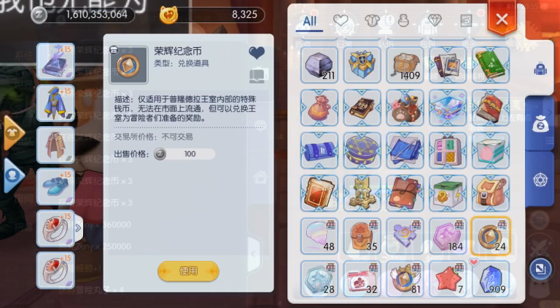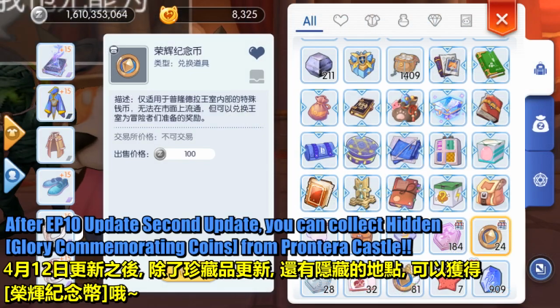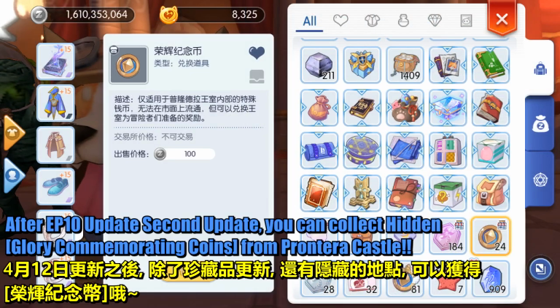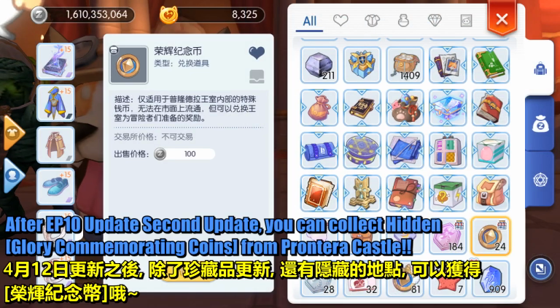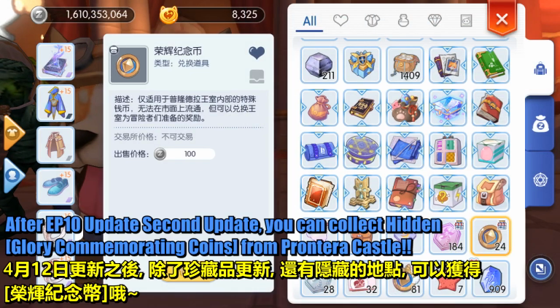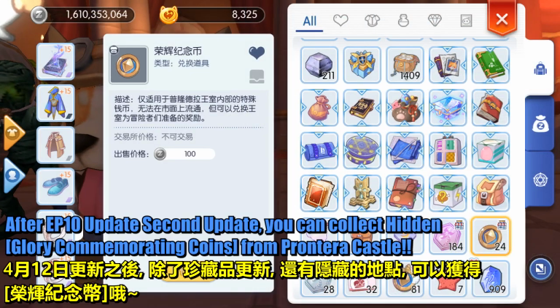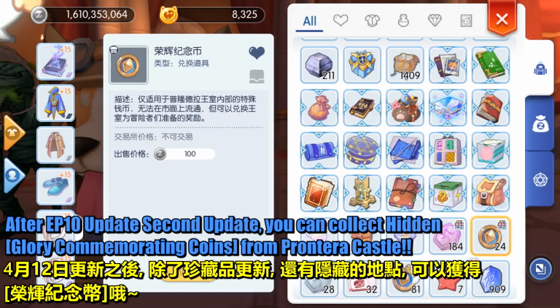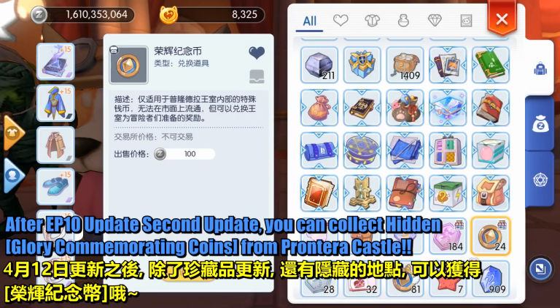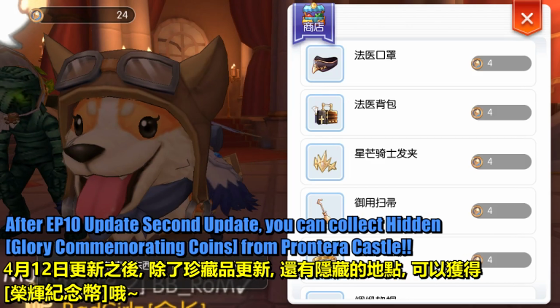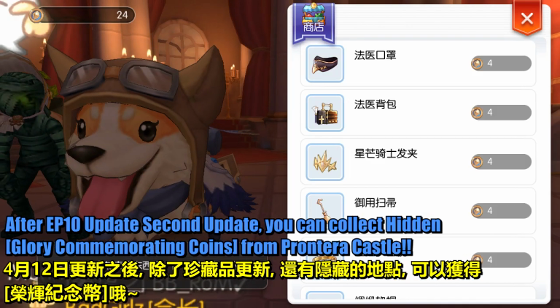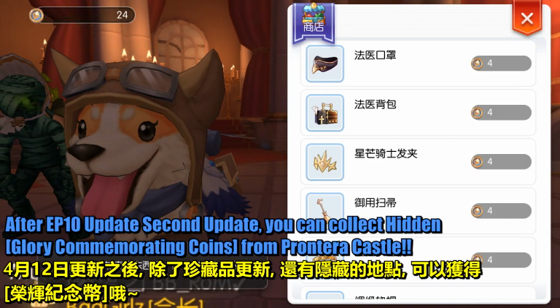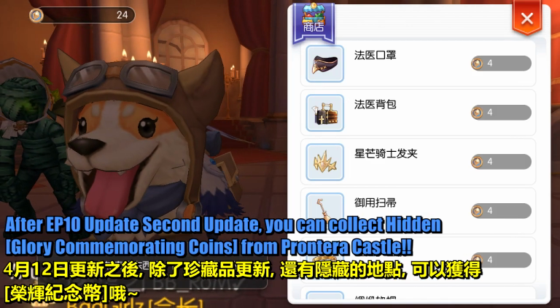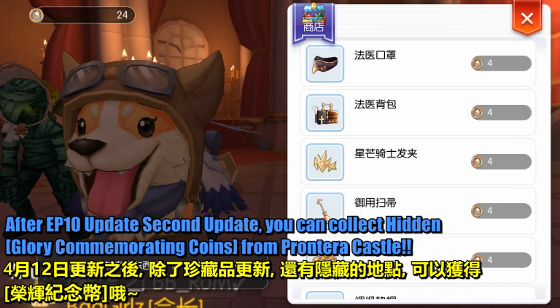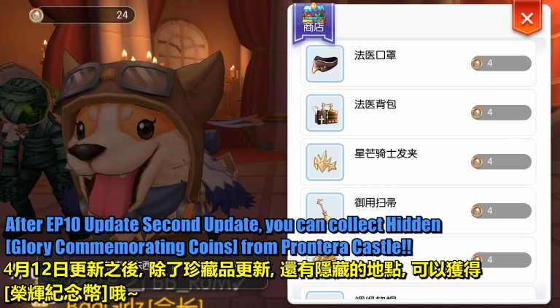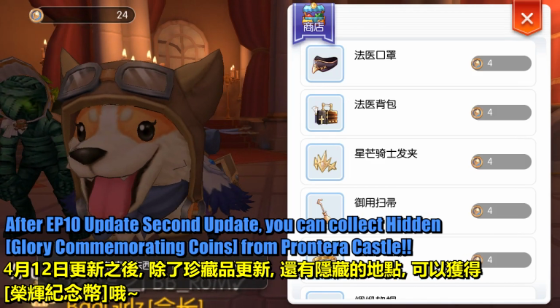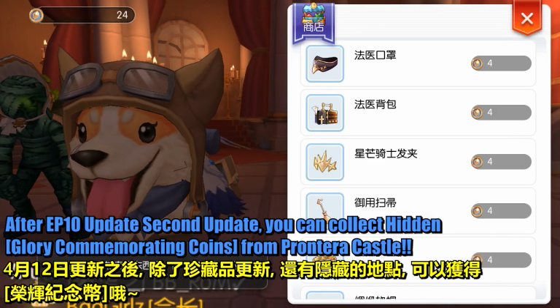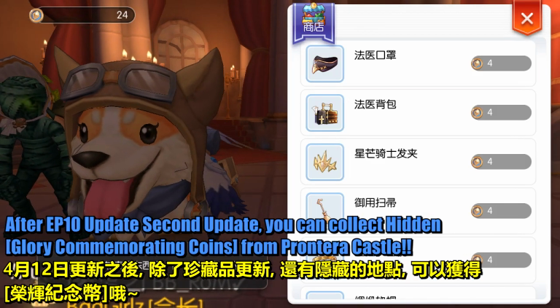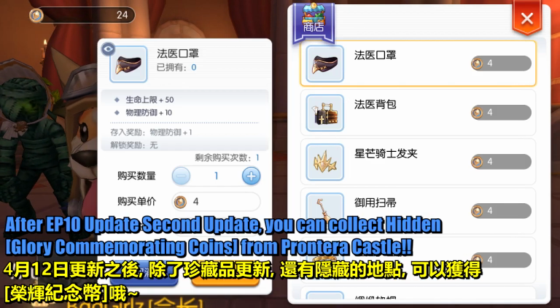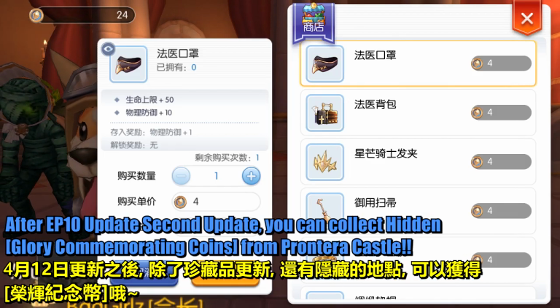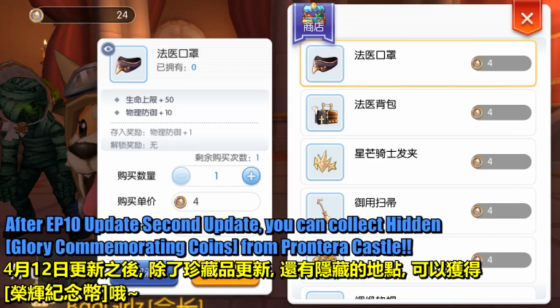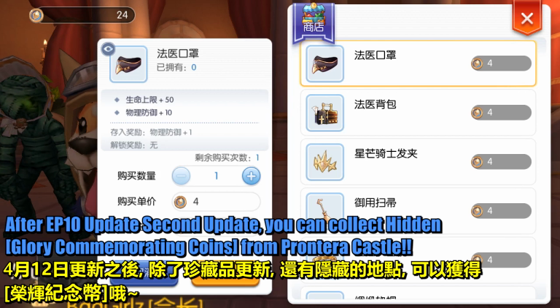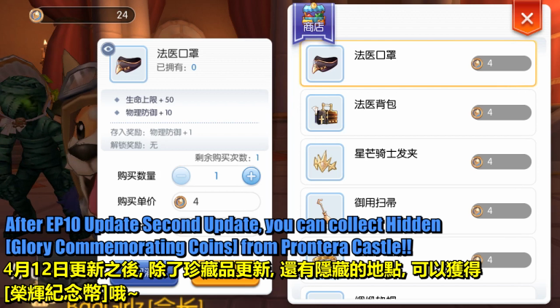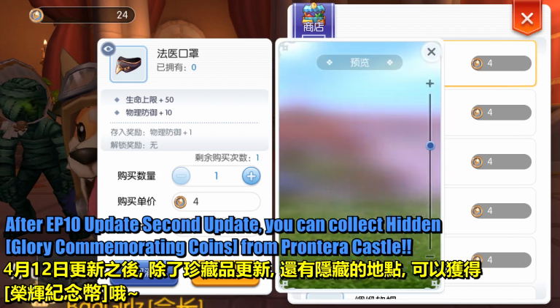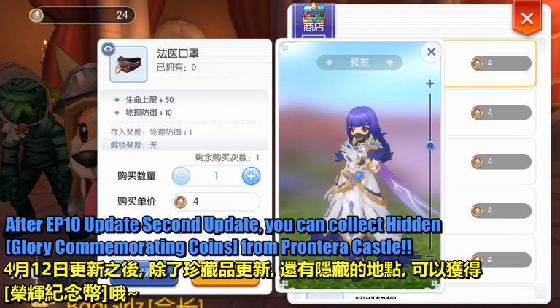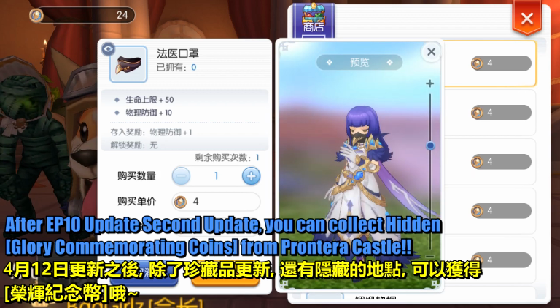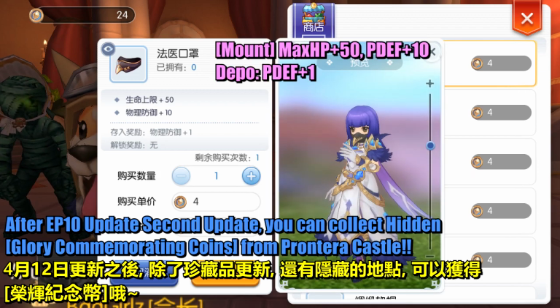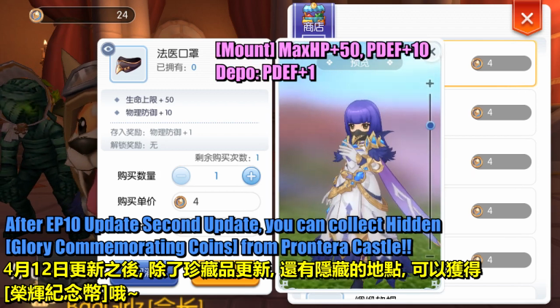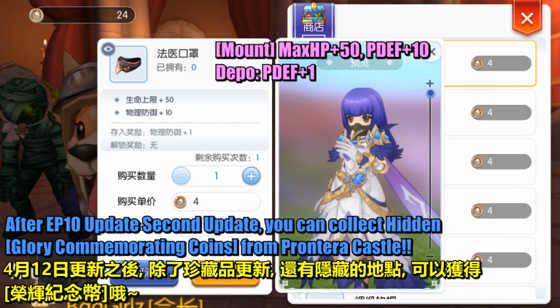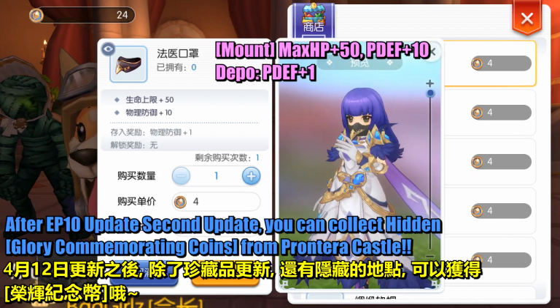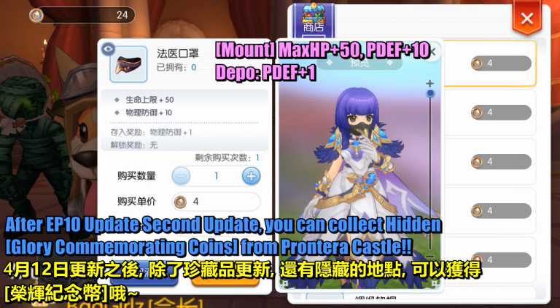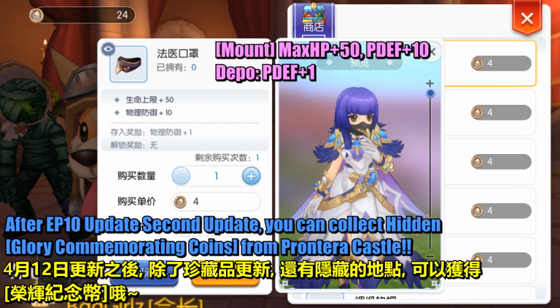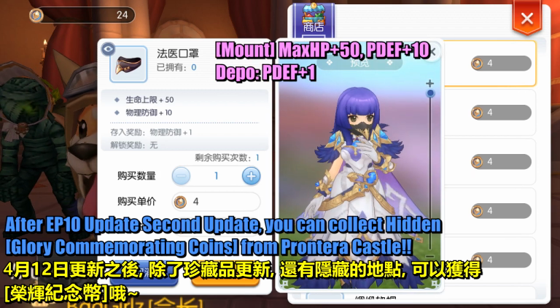After the EP10 update 2nd update, you can collect hidden glory commemorating coins from Prontra Castle.